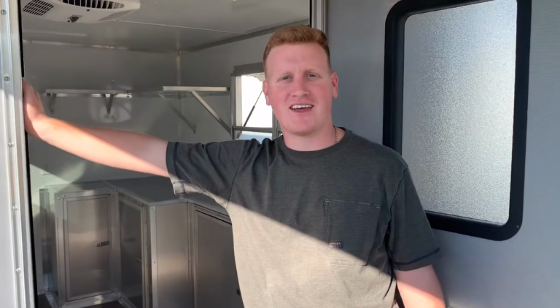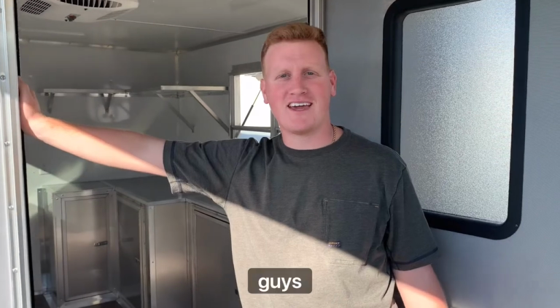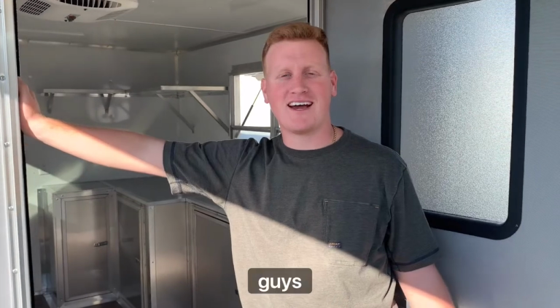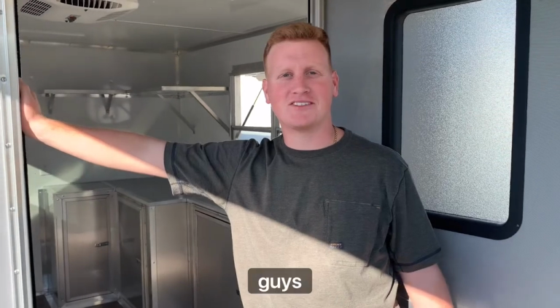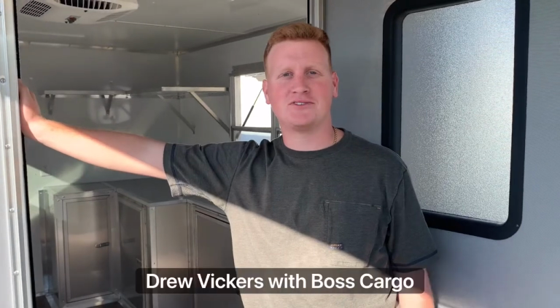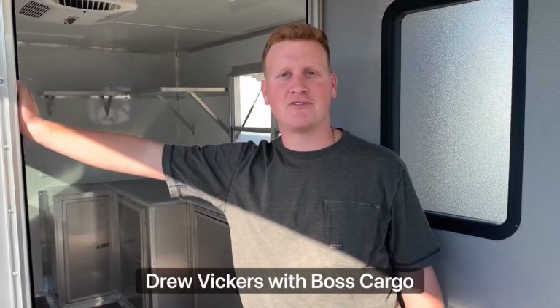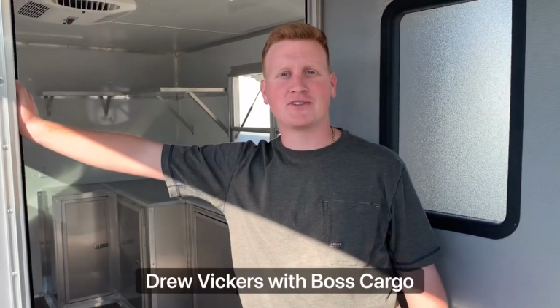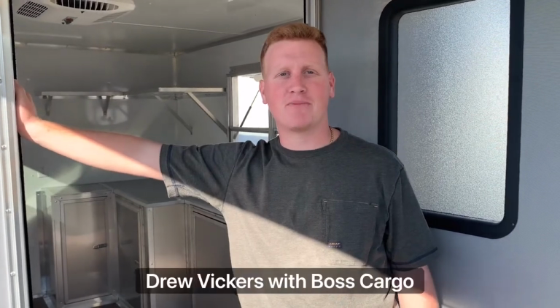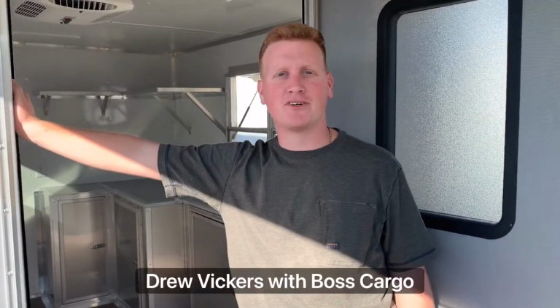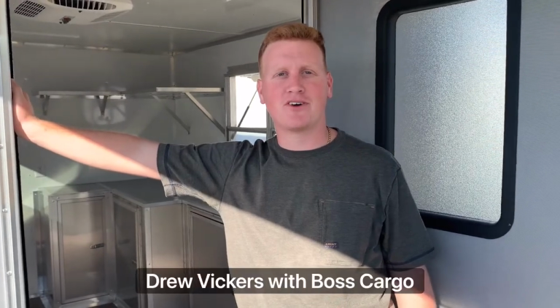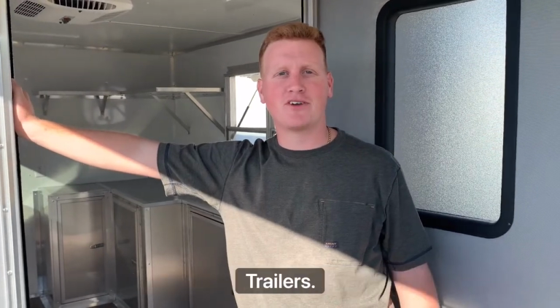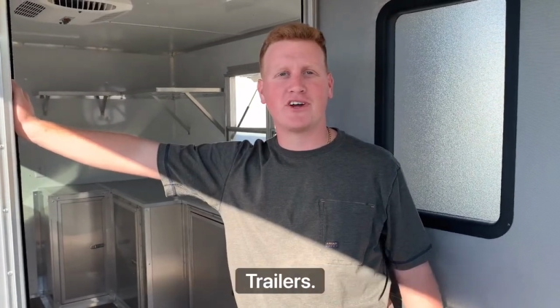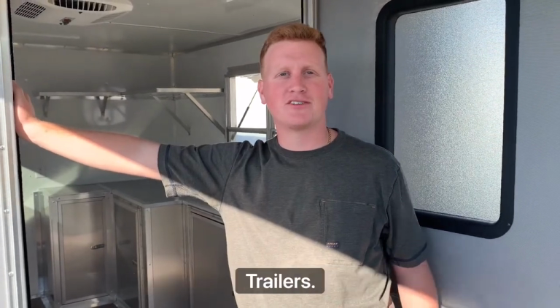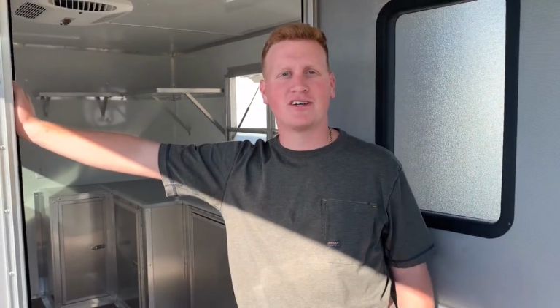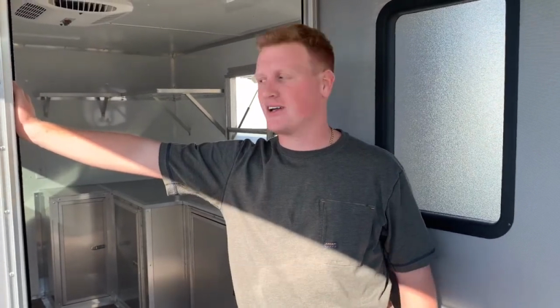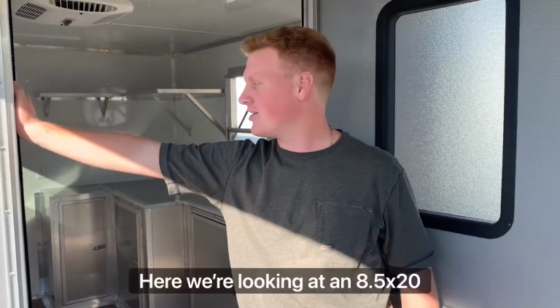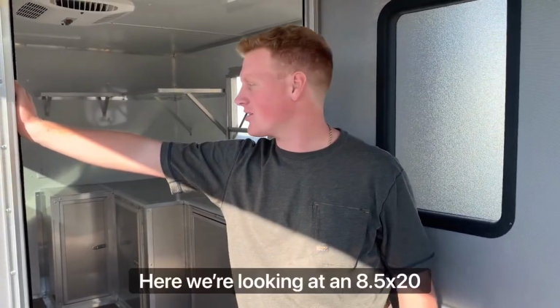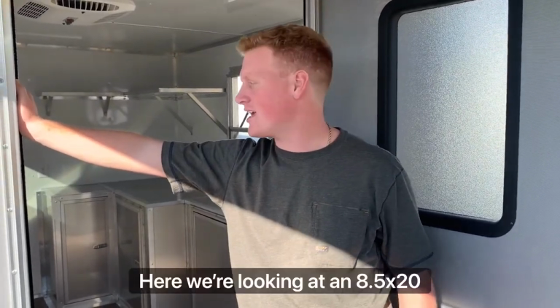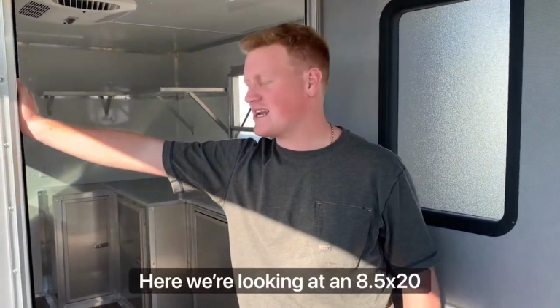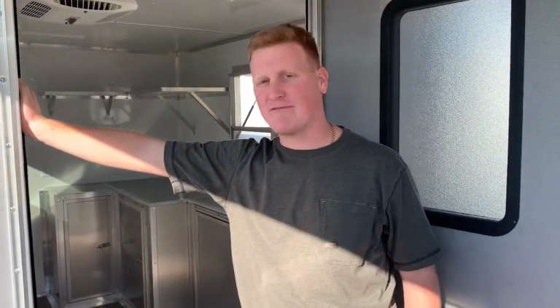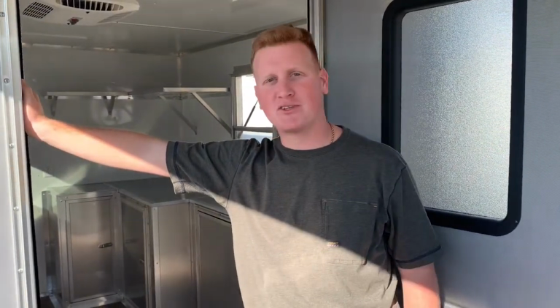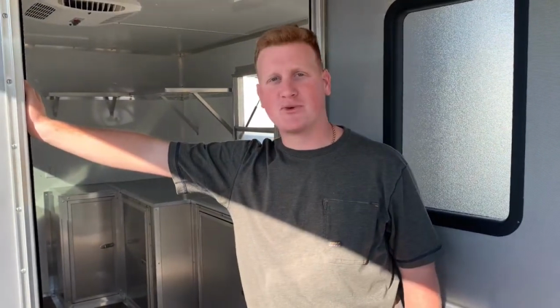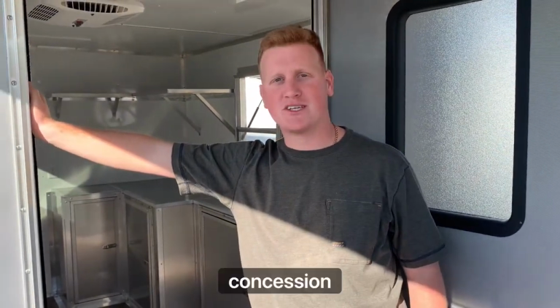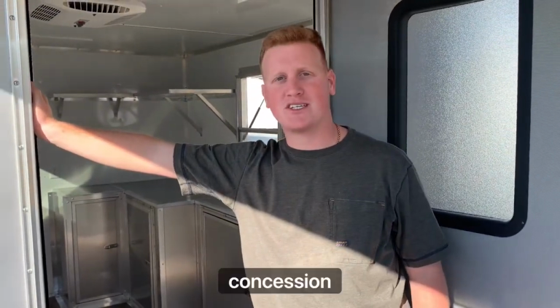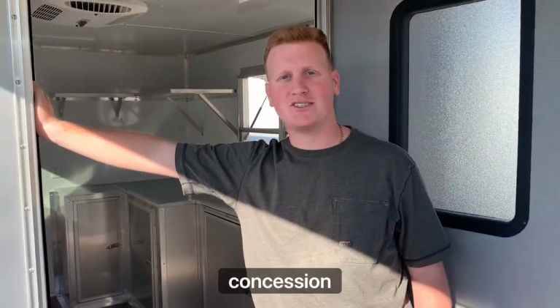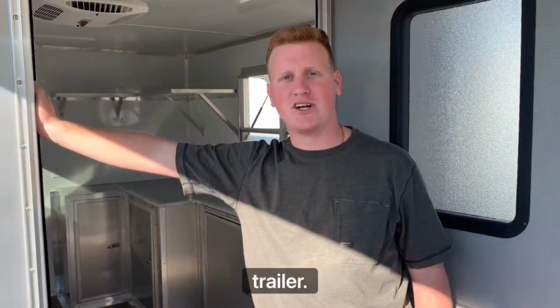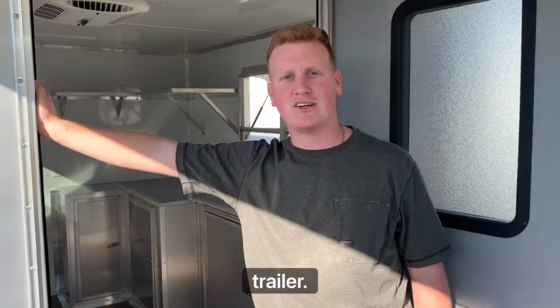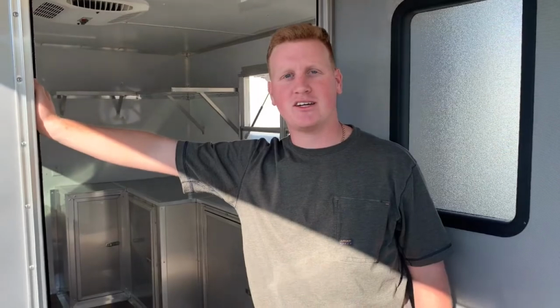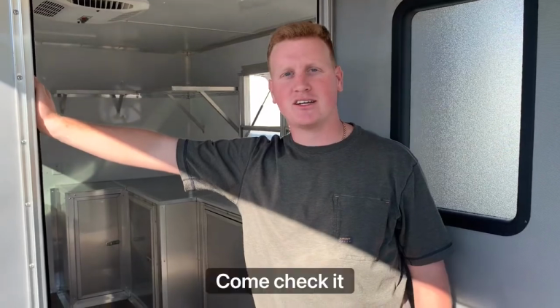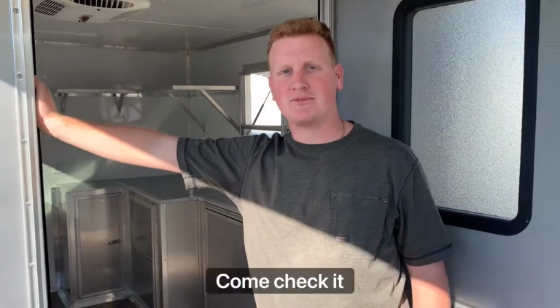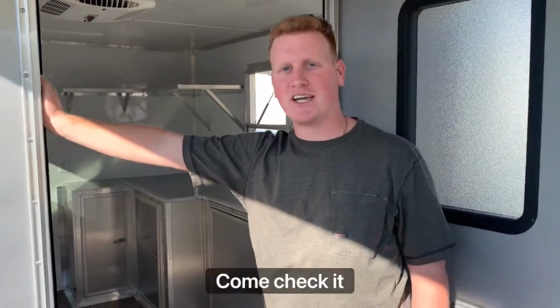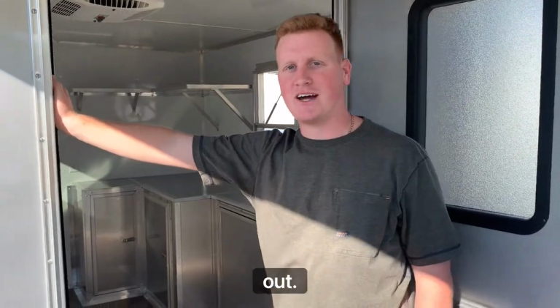Hey guys, this is Drew Vickers with Boss Cargo Trailers, here looking at an 8.5x20 concession trailer. Come check it out.